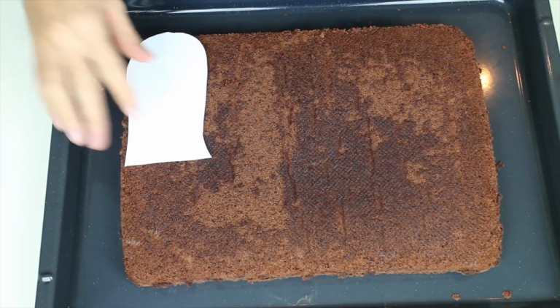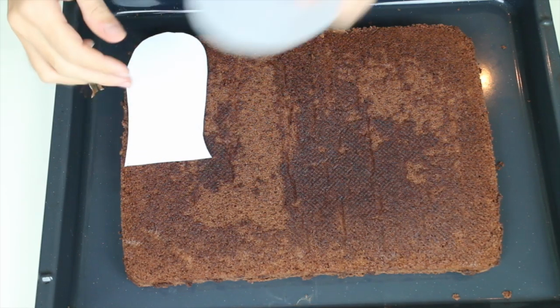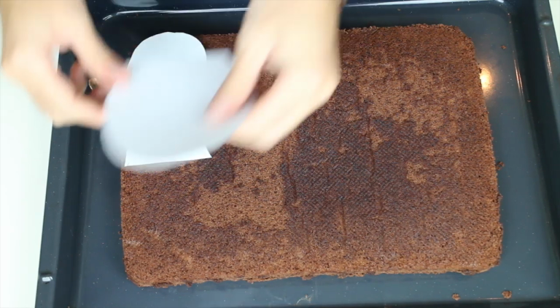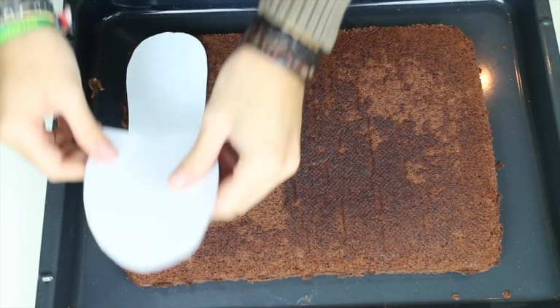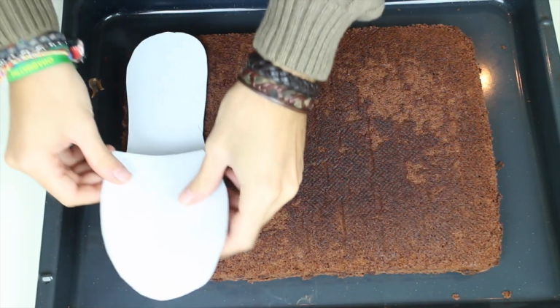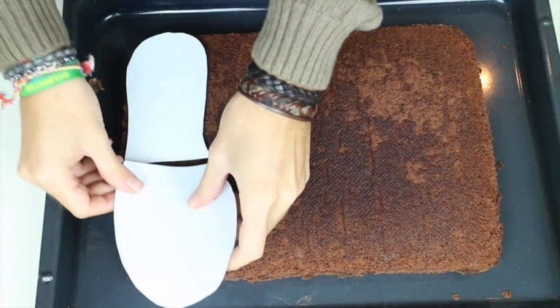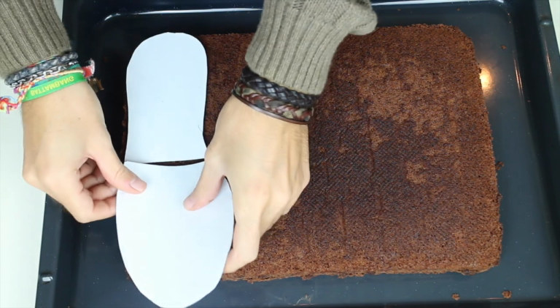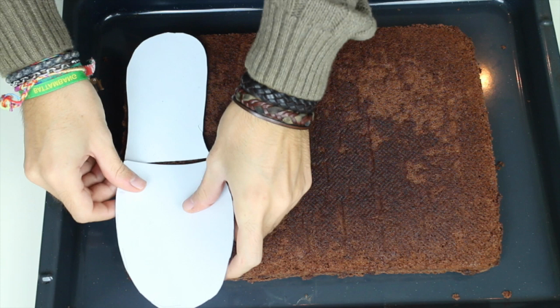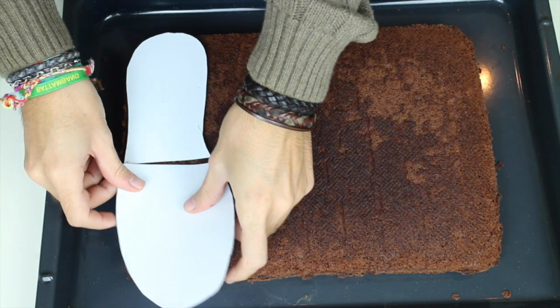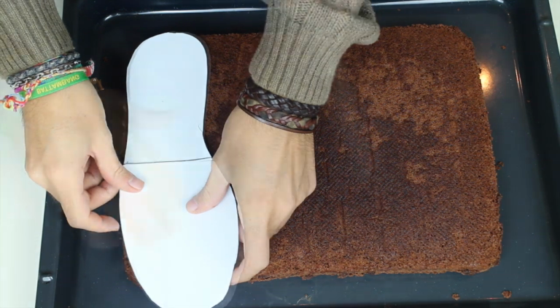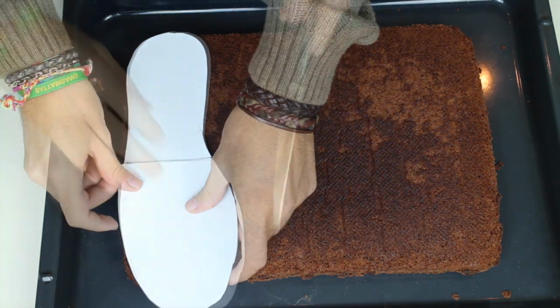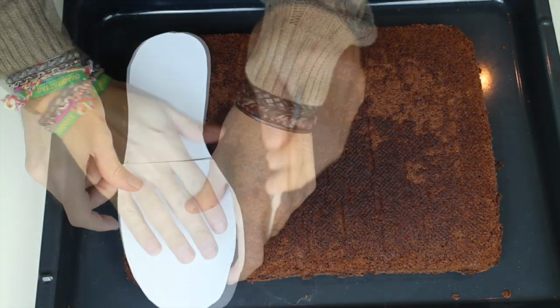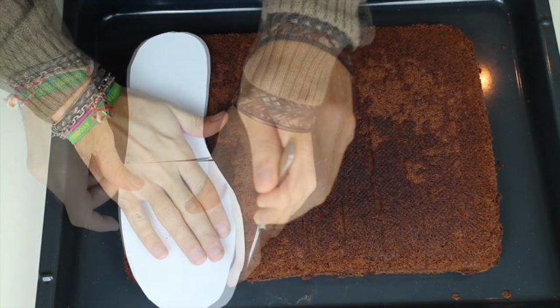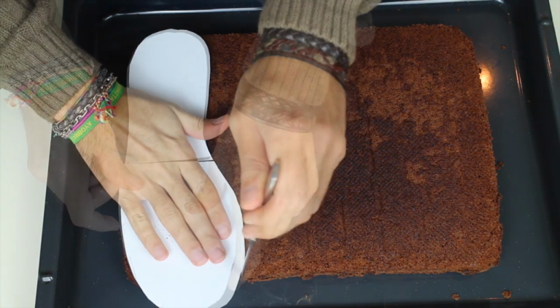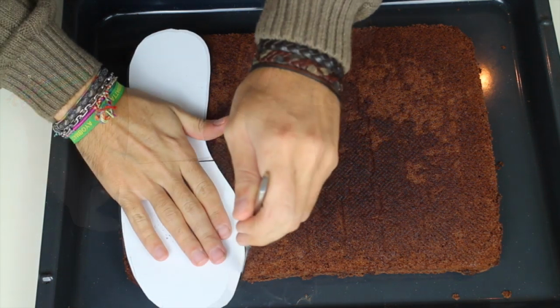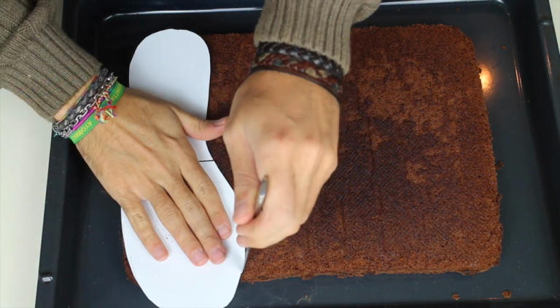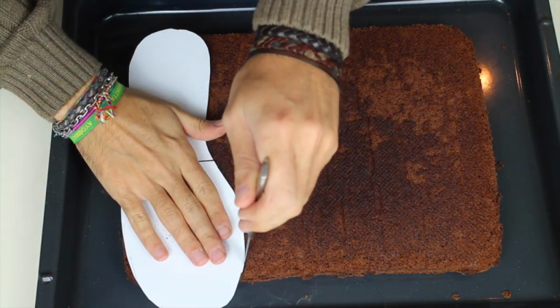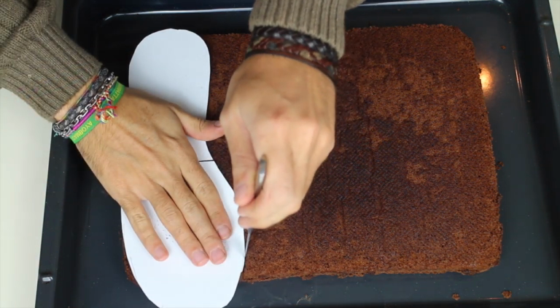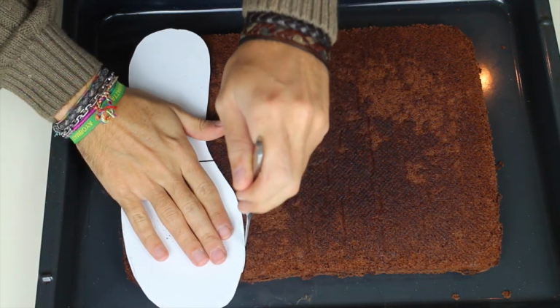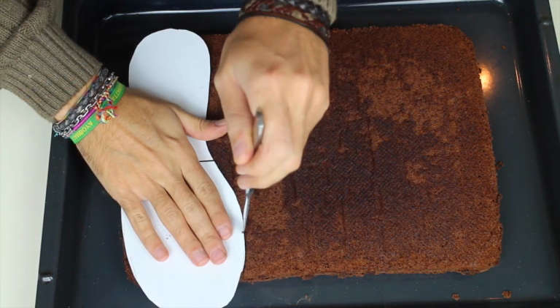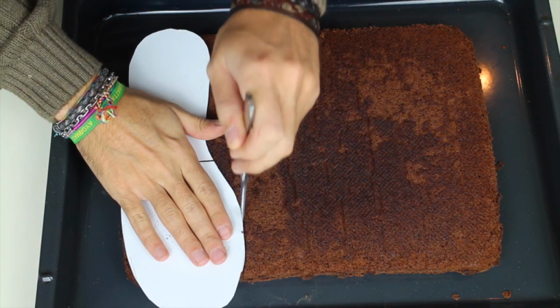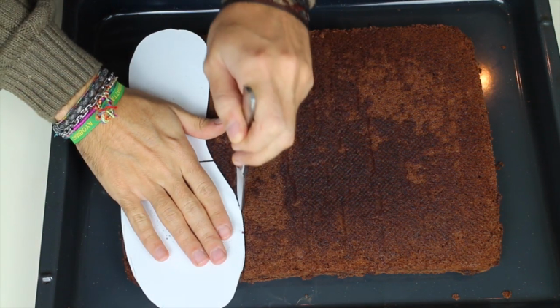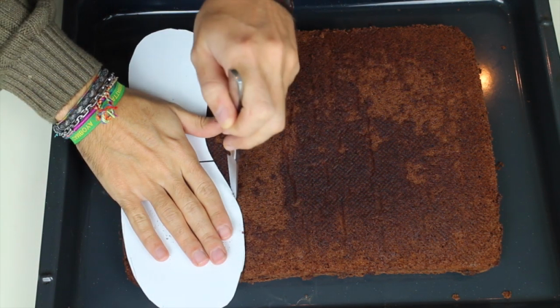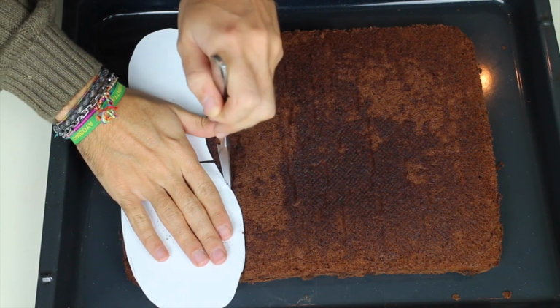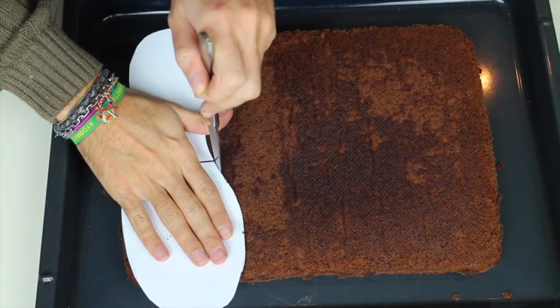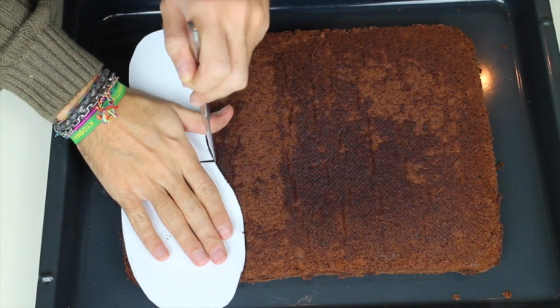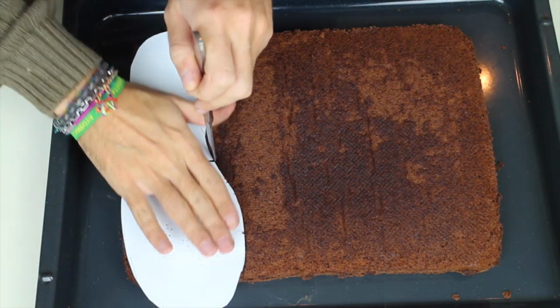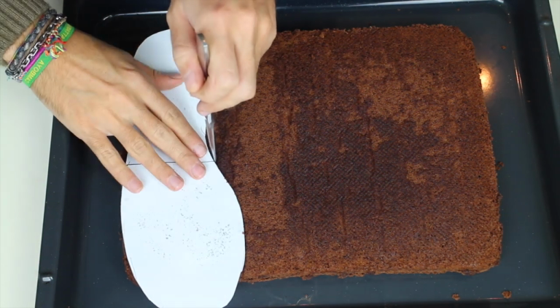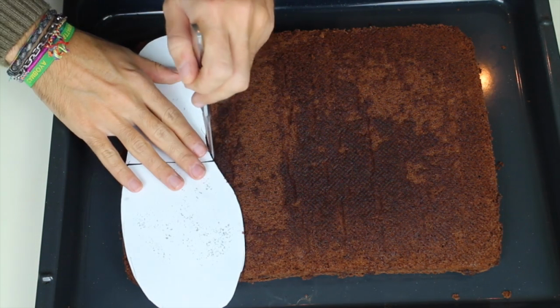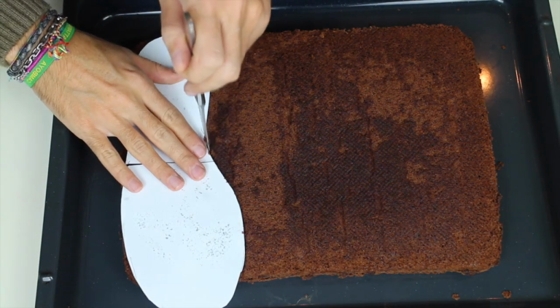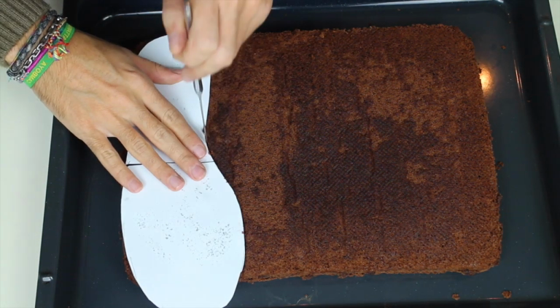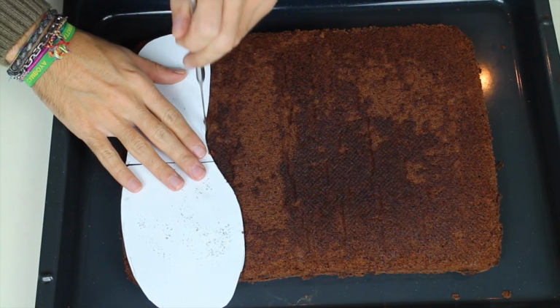First, you will need to cut out the three layers of cake out of the template. I will leave a link for the template down below.